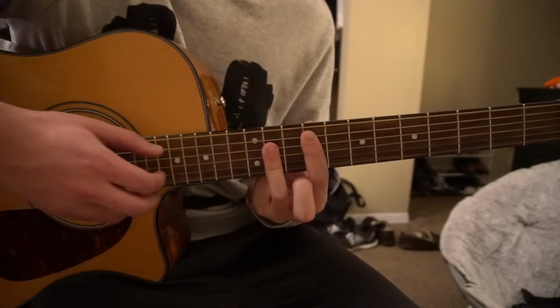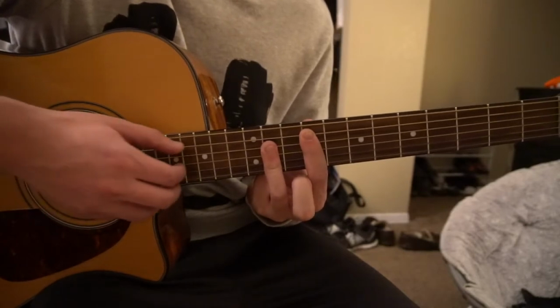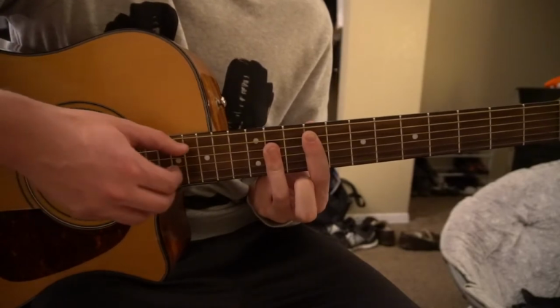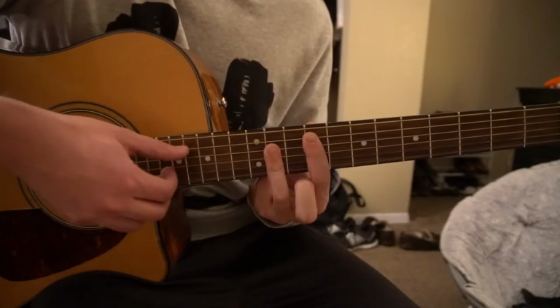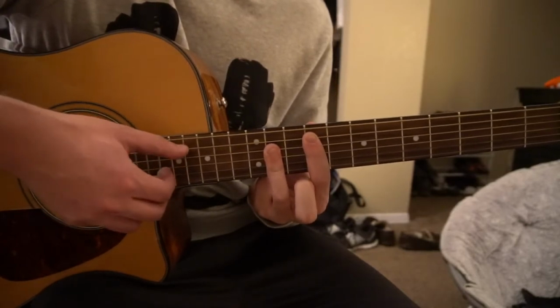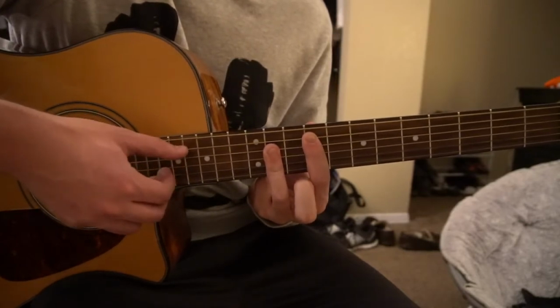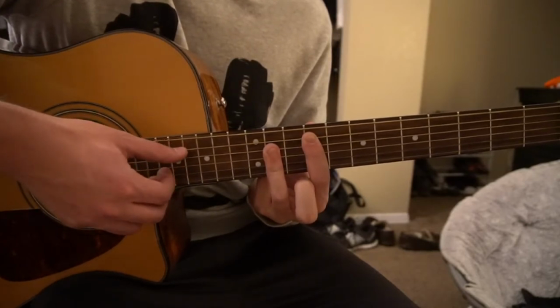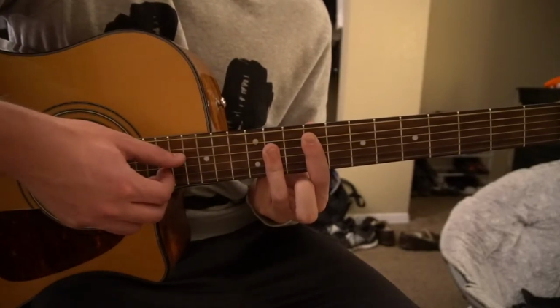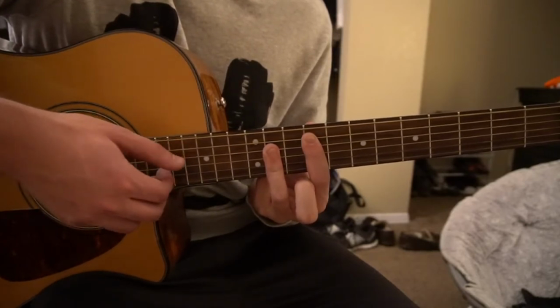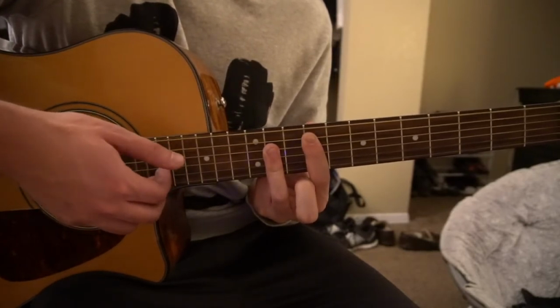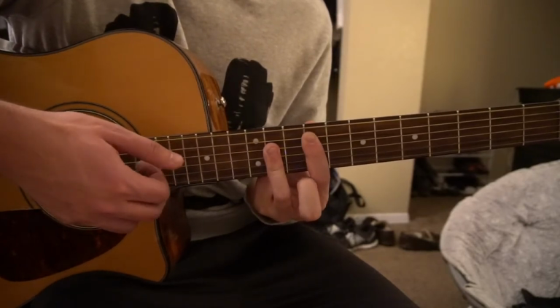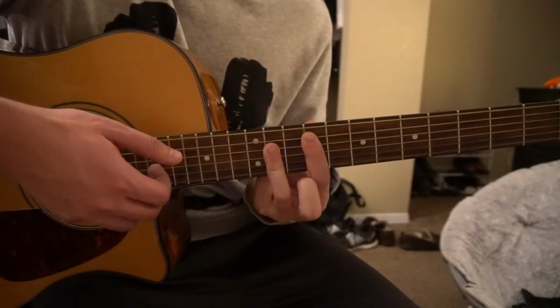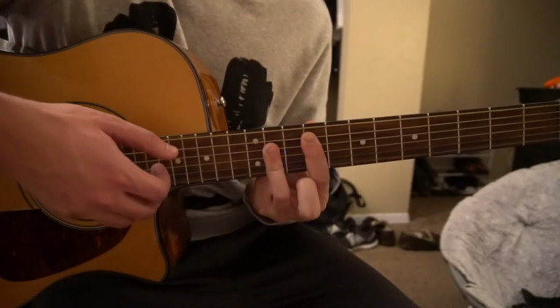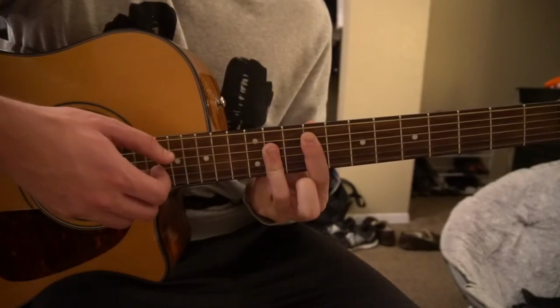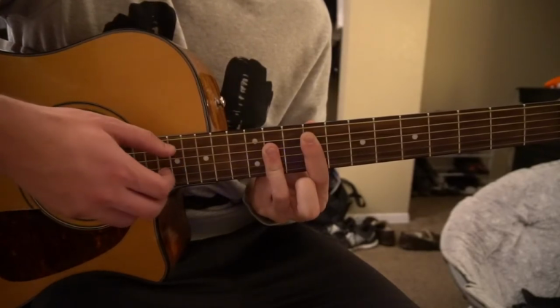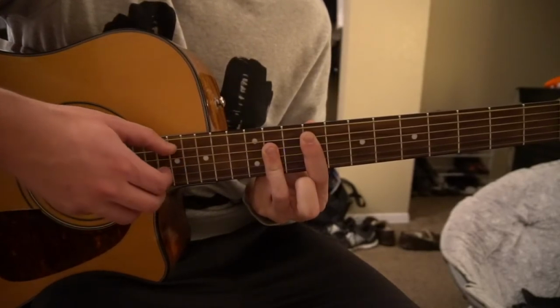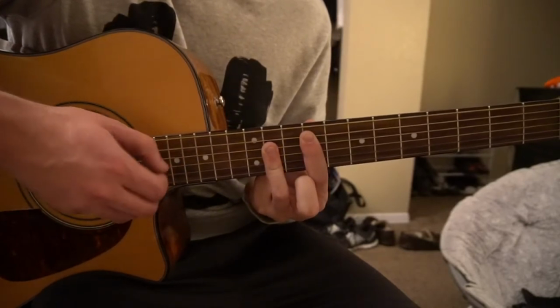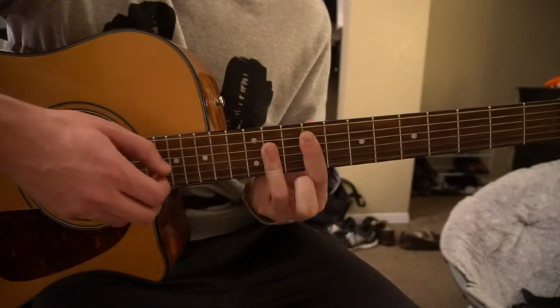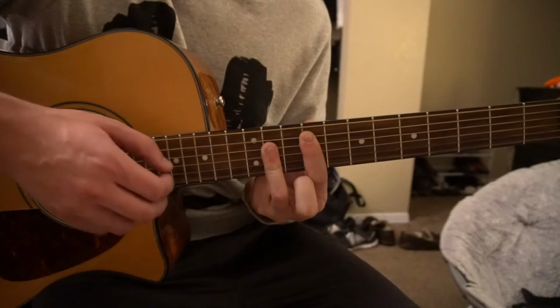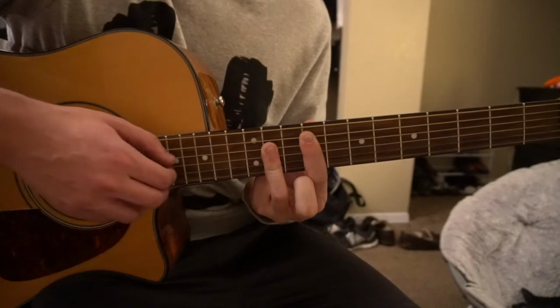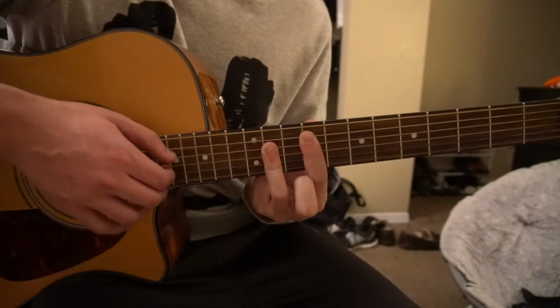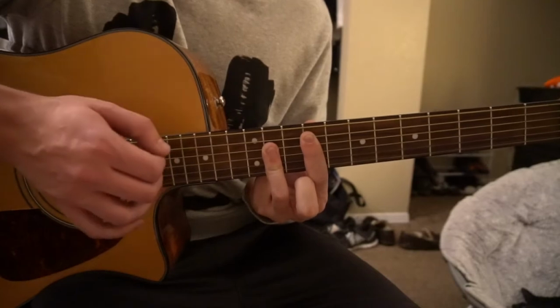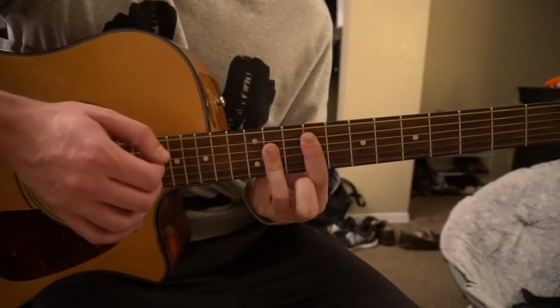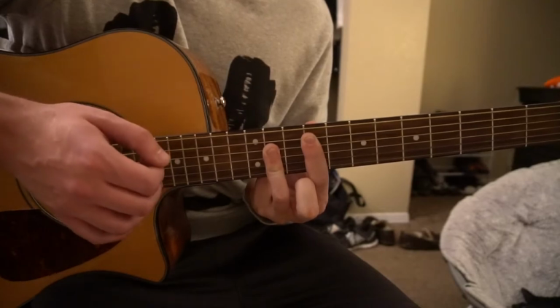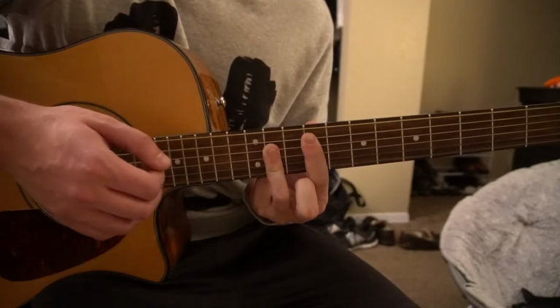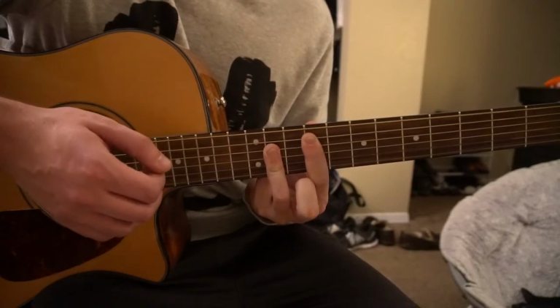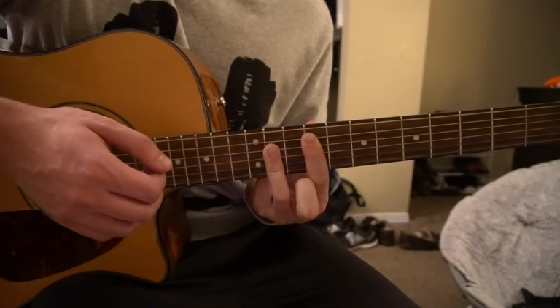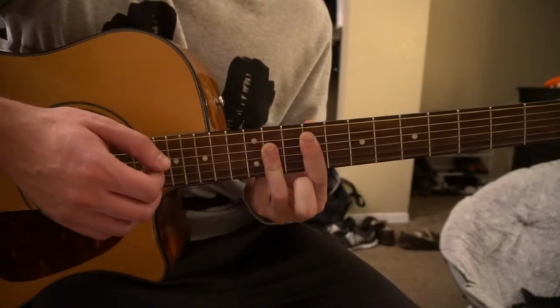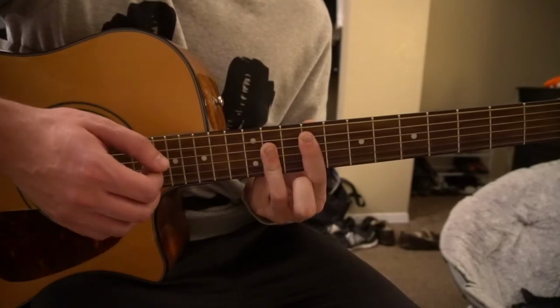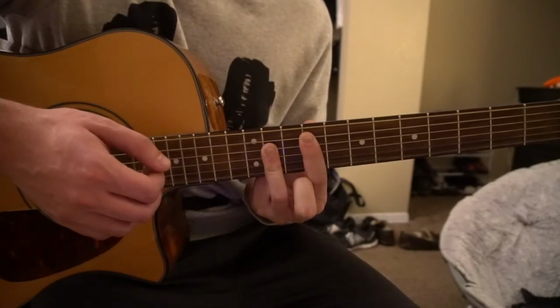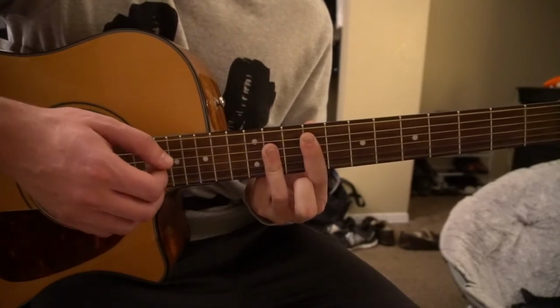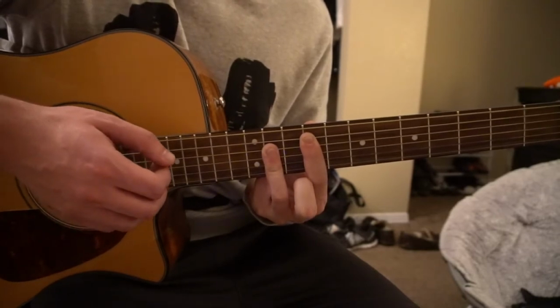And you're gonna pick those same strings — A, G, and B. Then you pick the G and the B again.